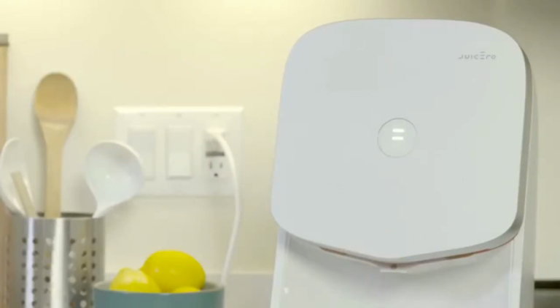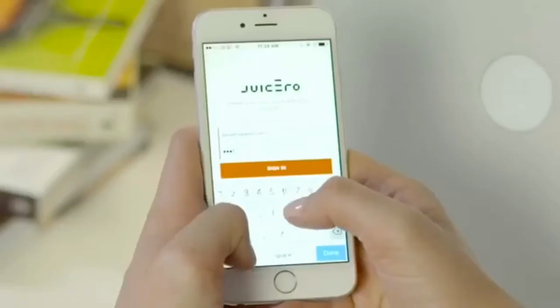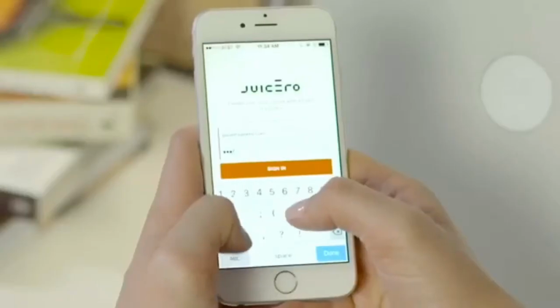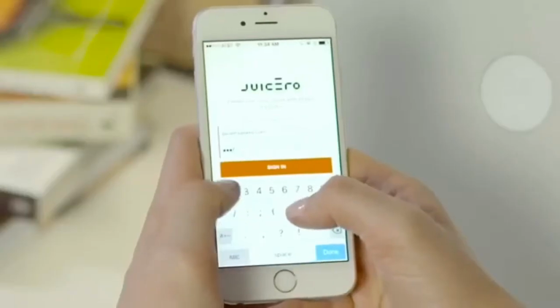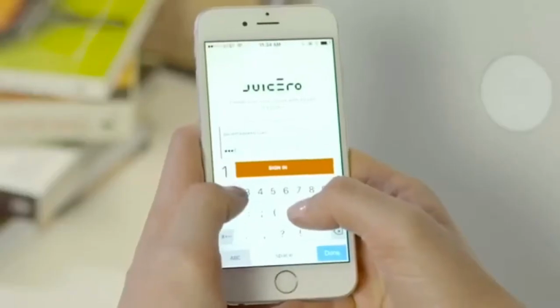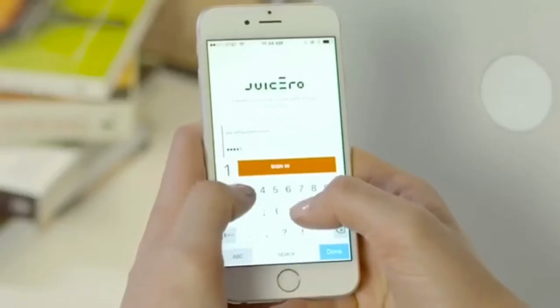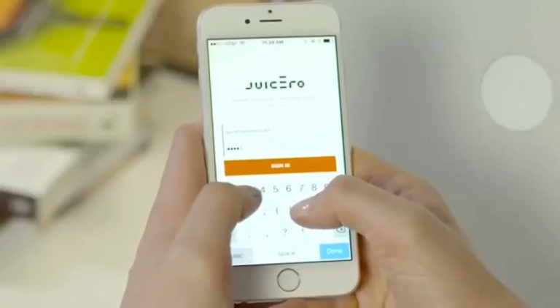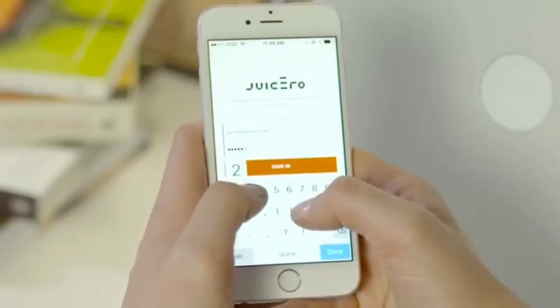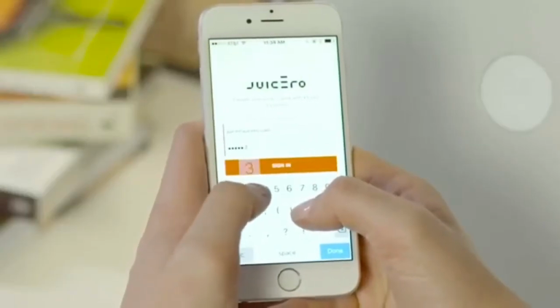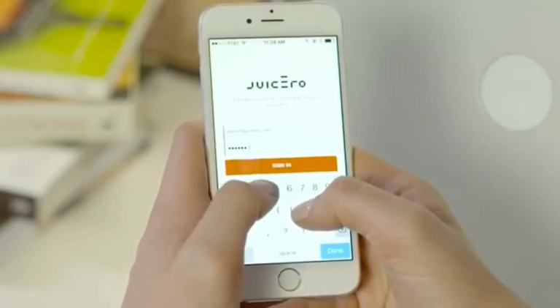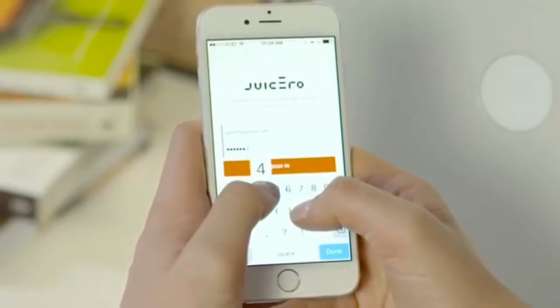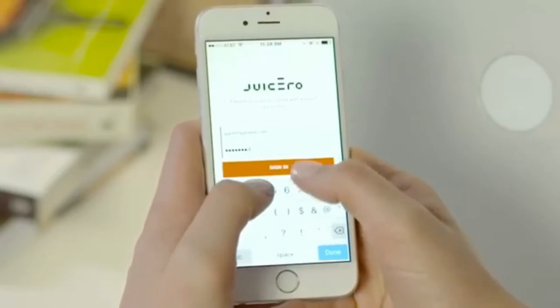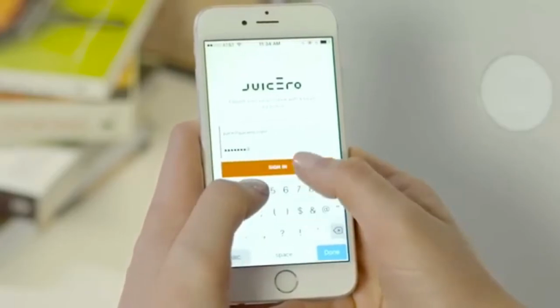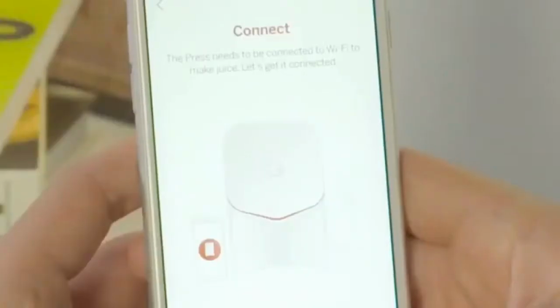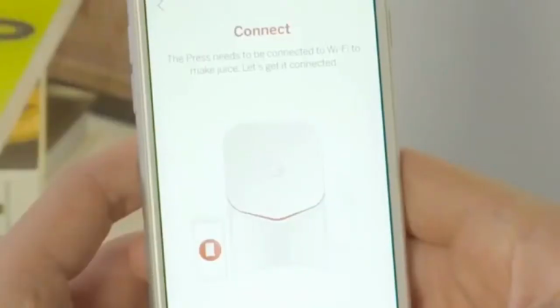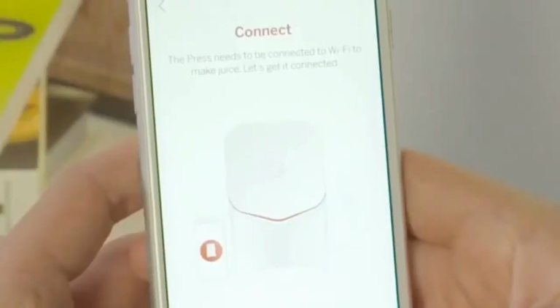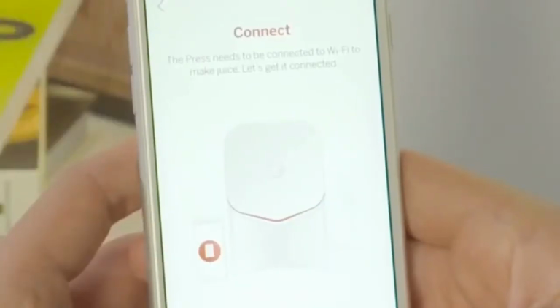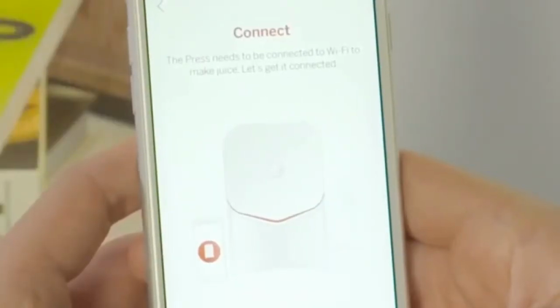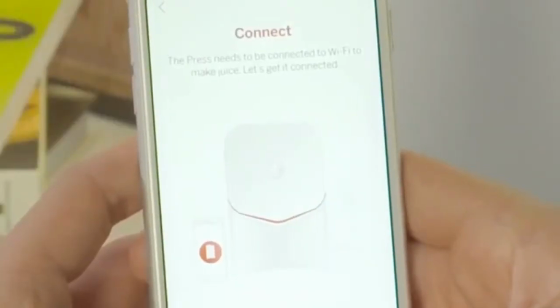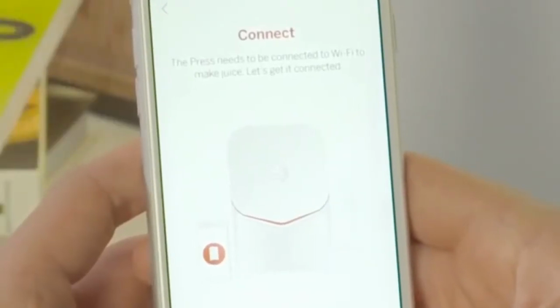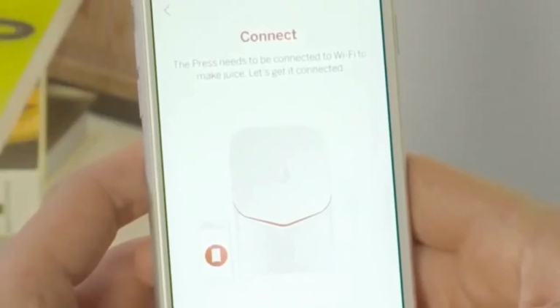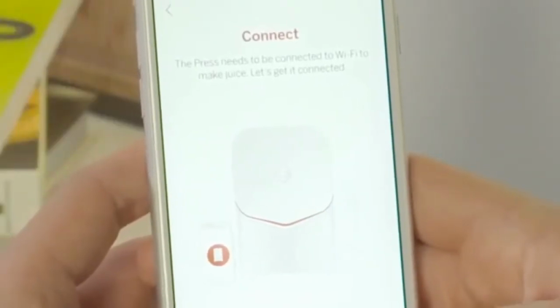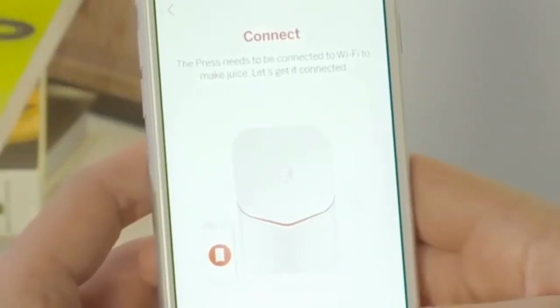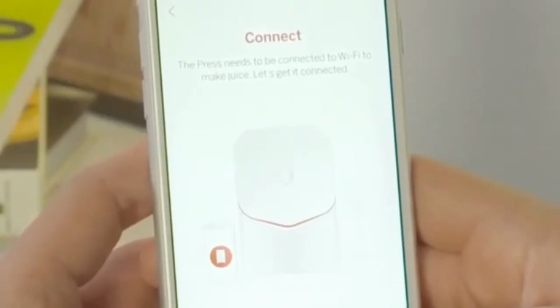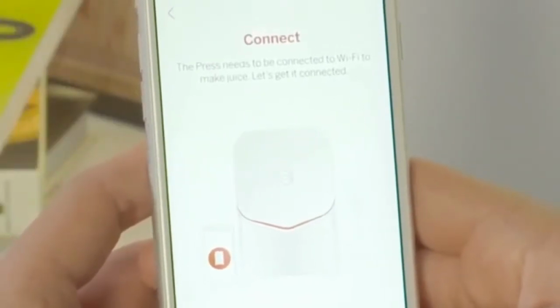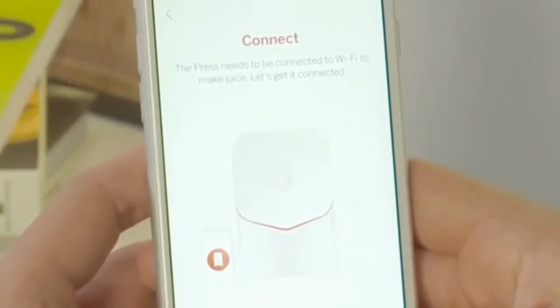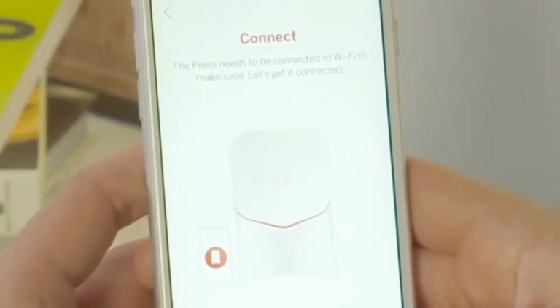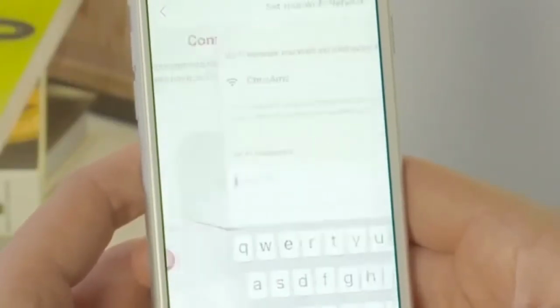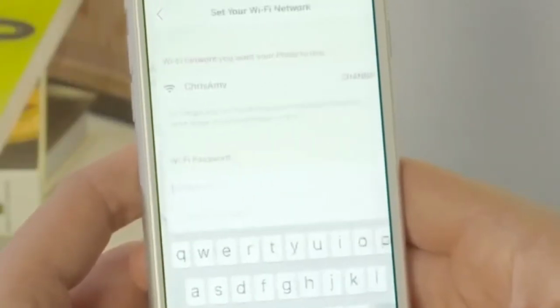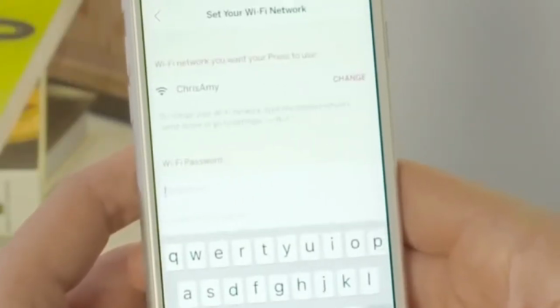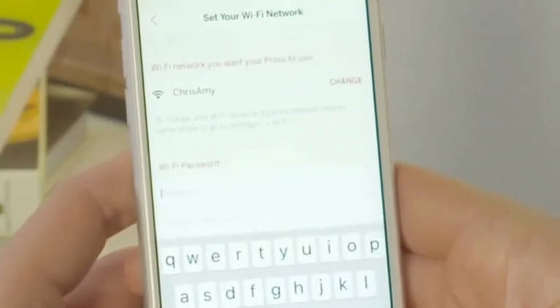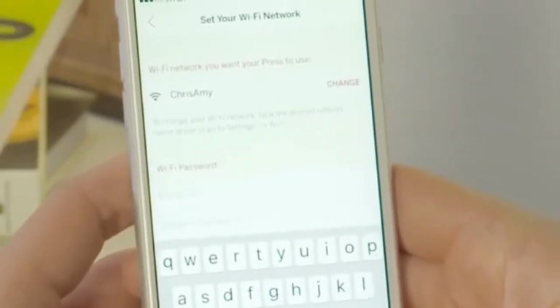Open your Juicero app and sign in with your account. The app will guide you through setting up your press.